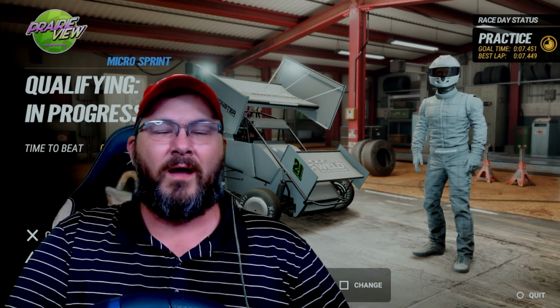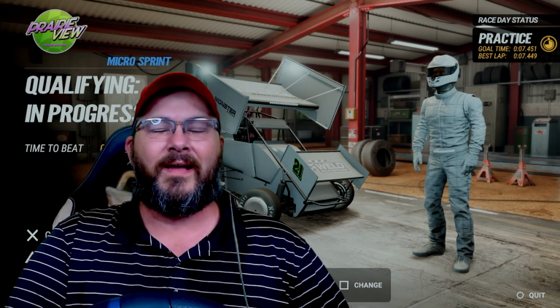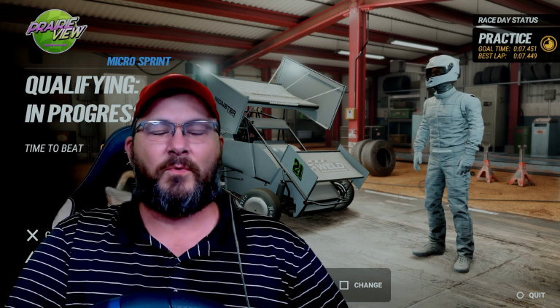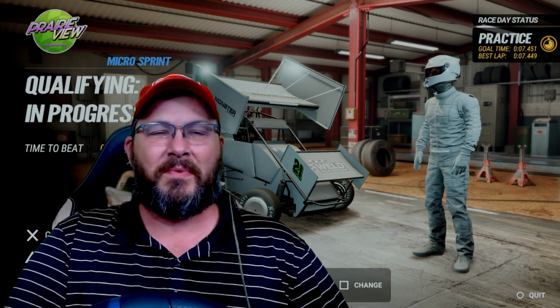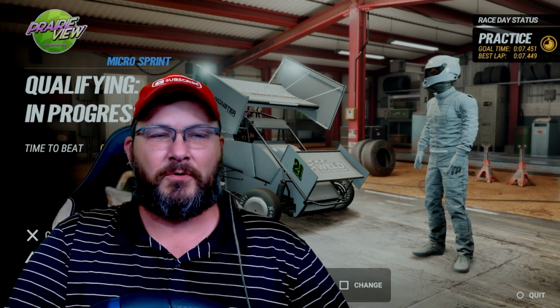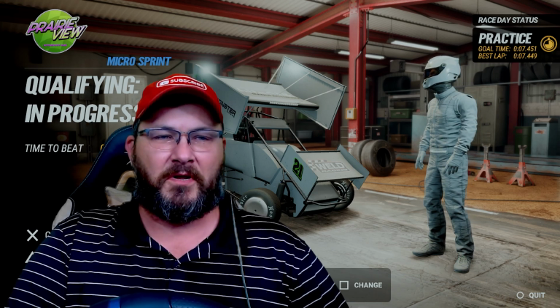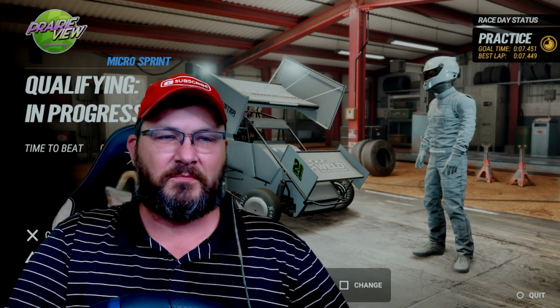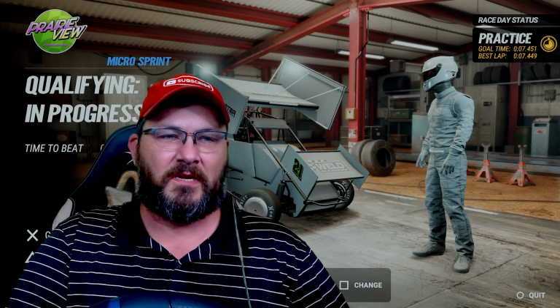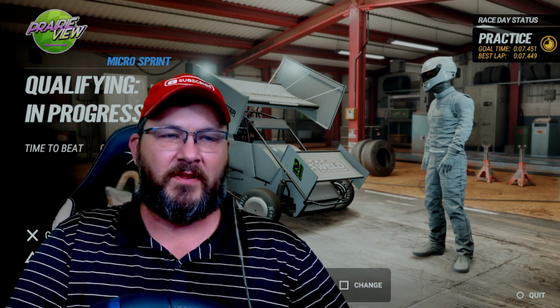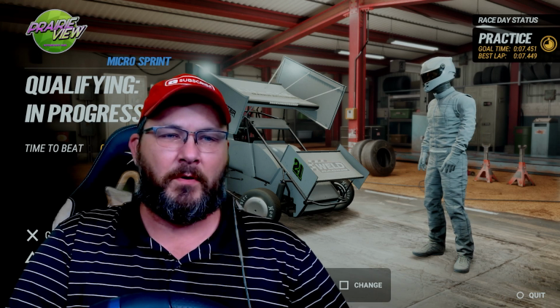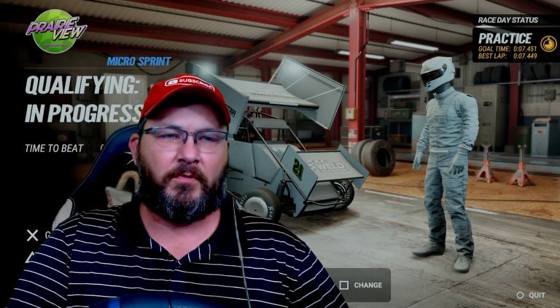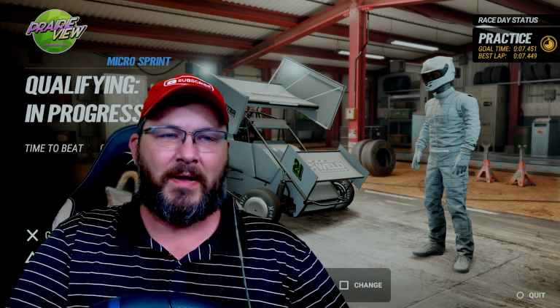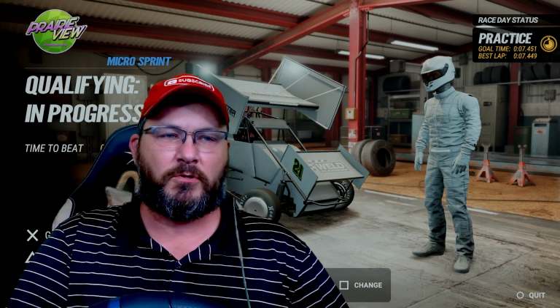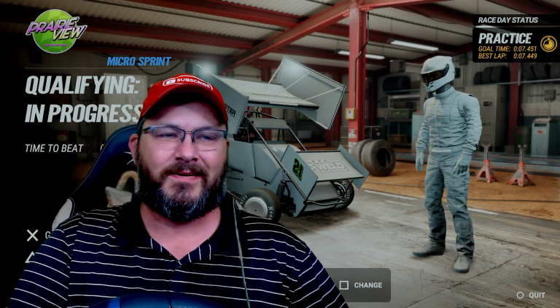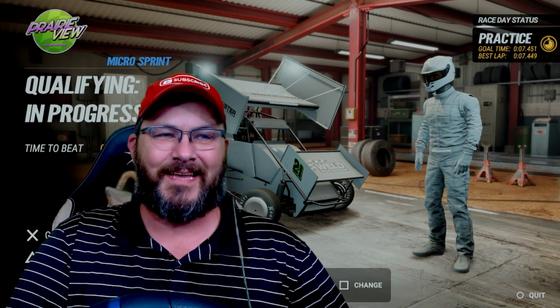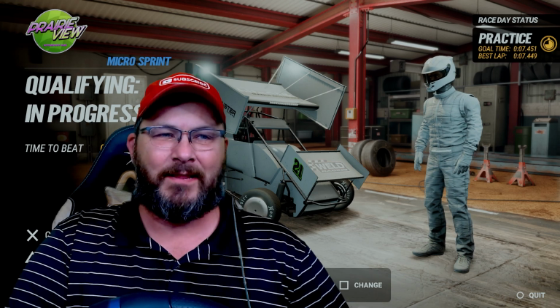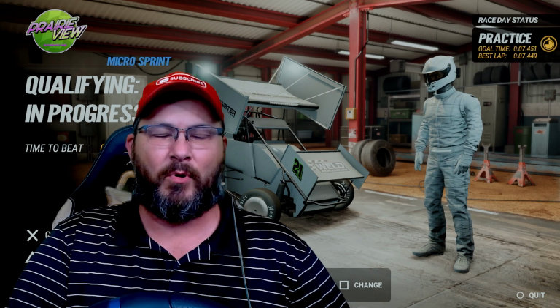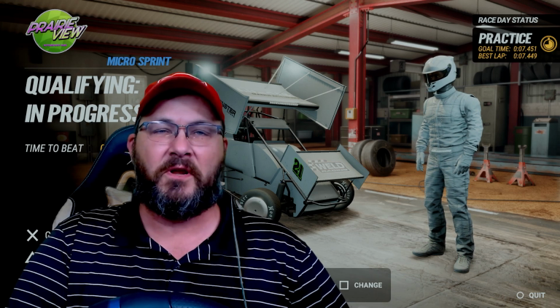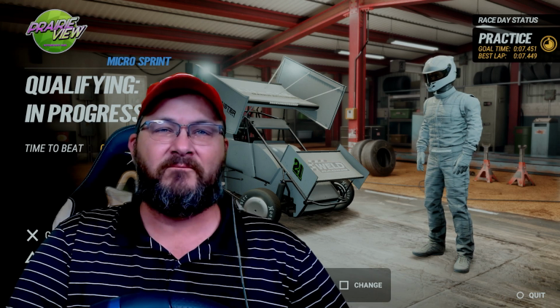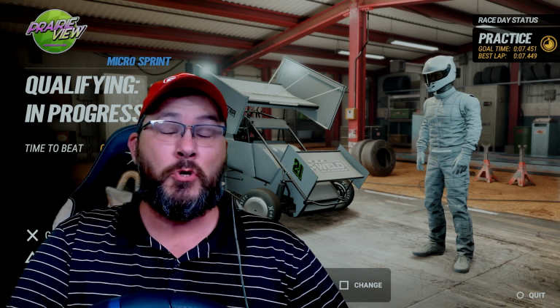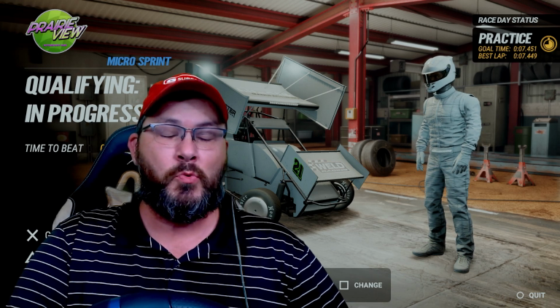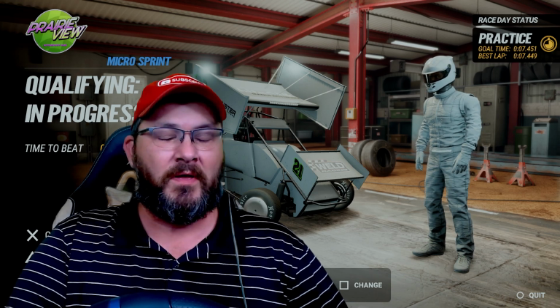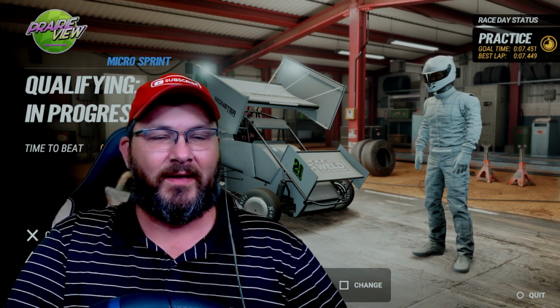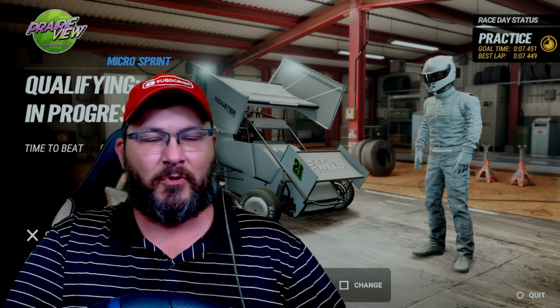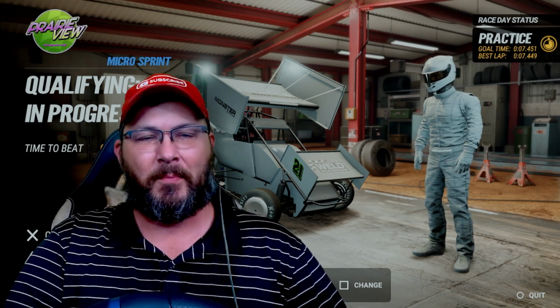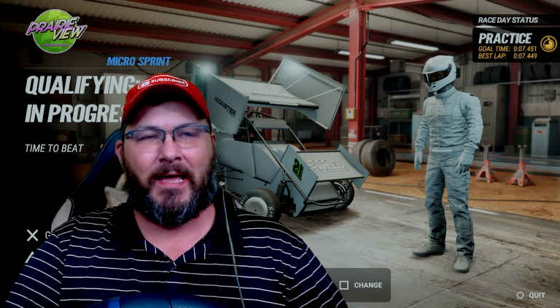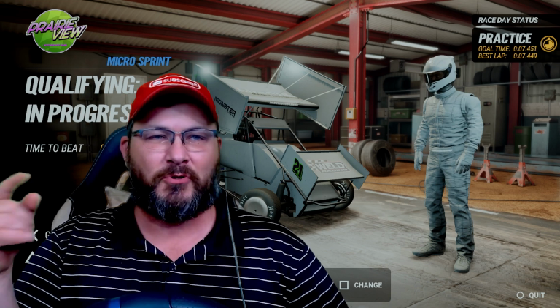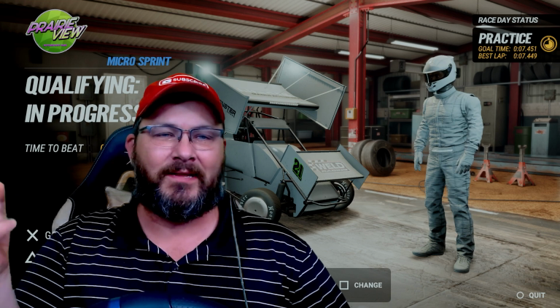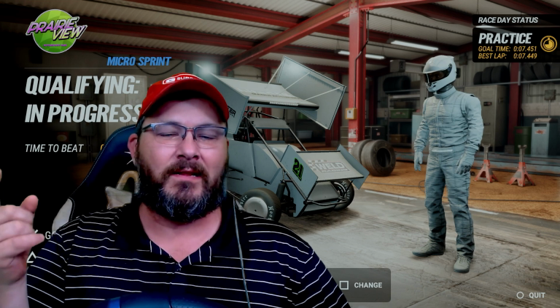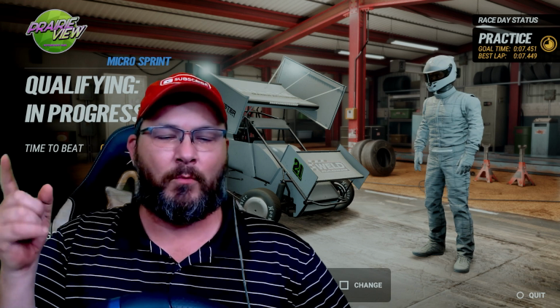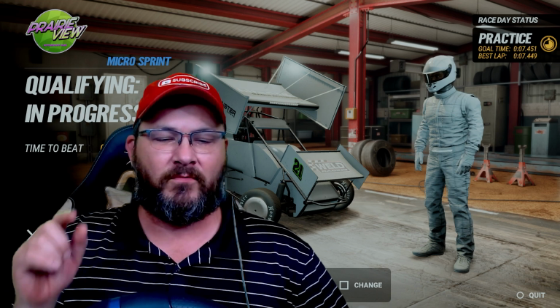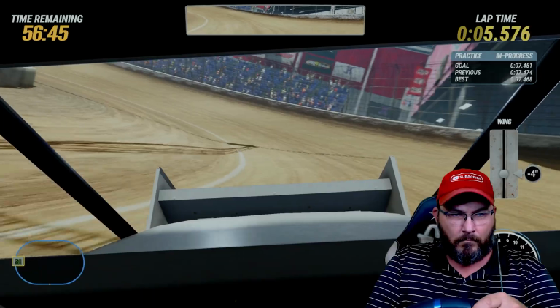All right, guys, welcome back to another custom setup video here for the micro sprints at Prairie View. I'm going to do a couple laps, show you how I've done it, and then we'll go to the second.